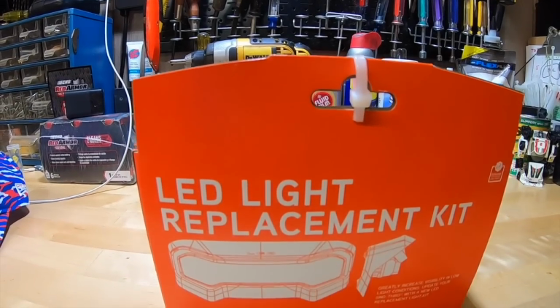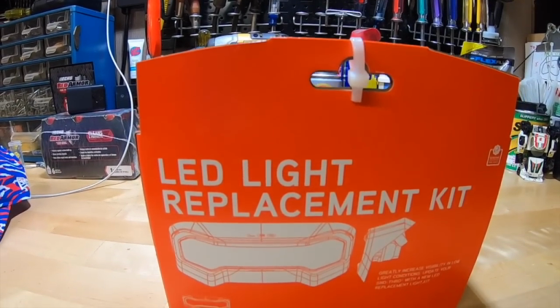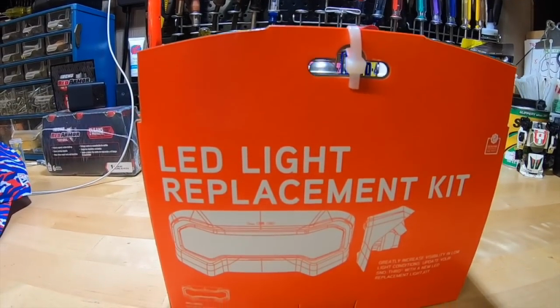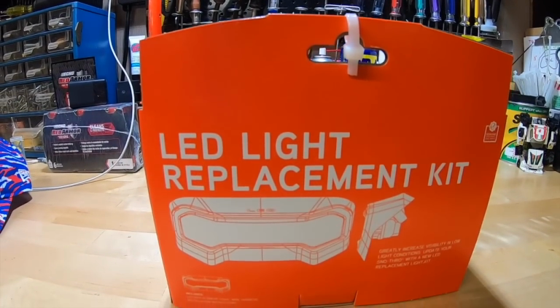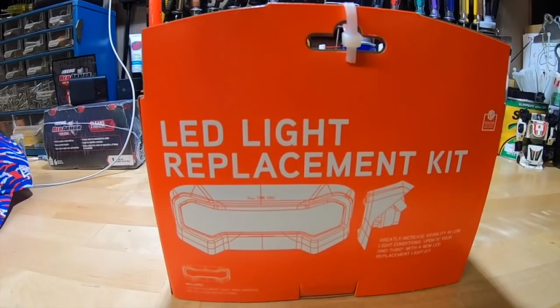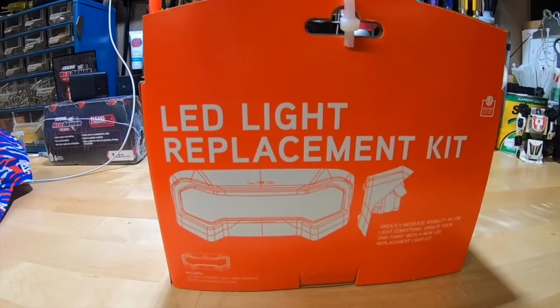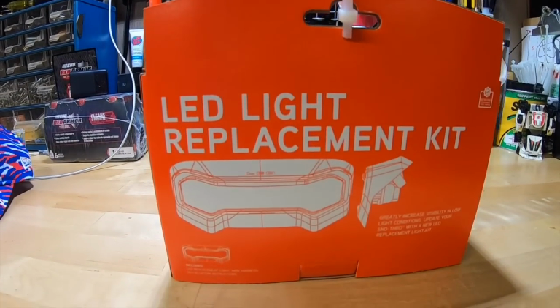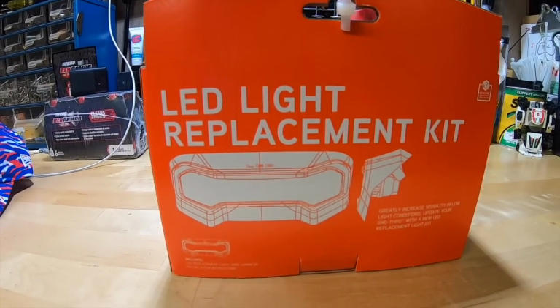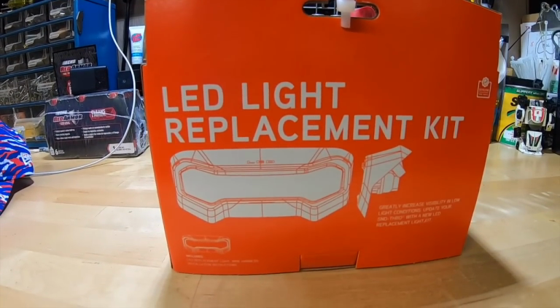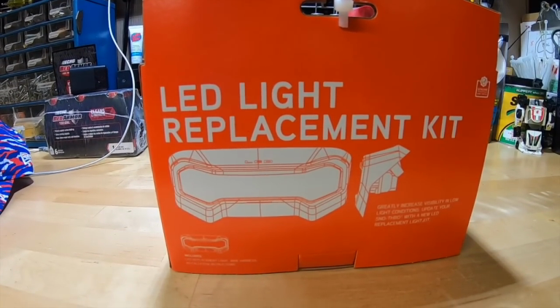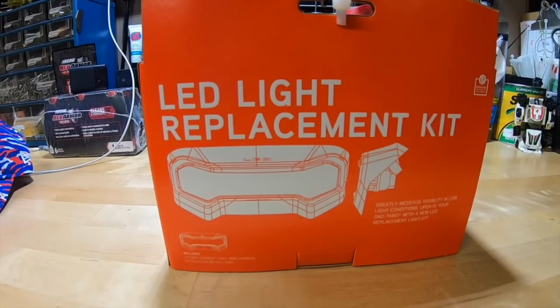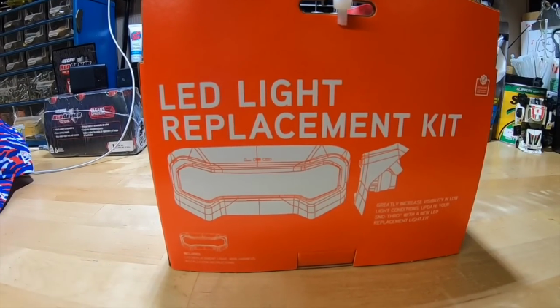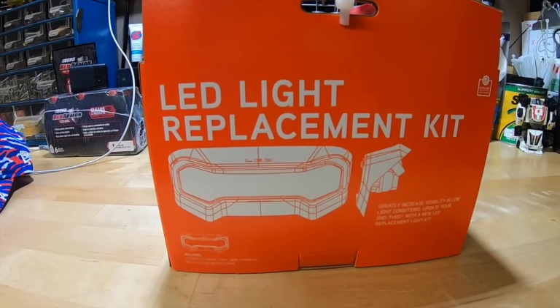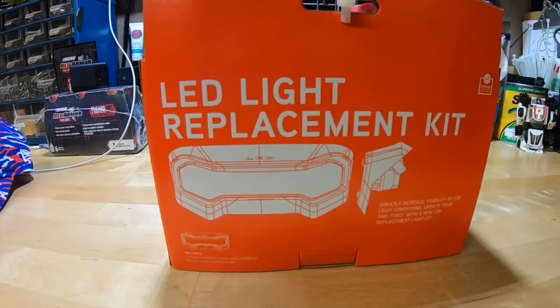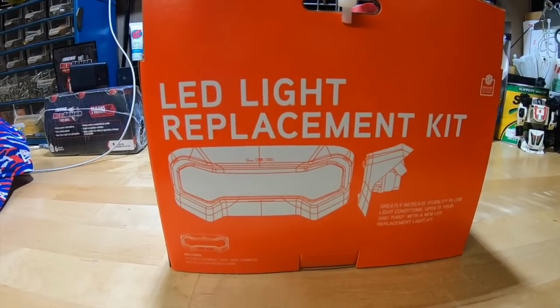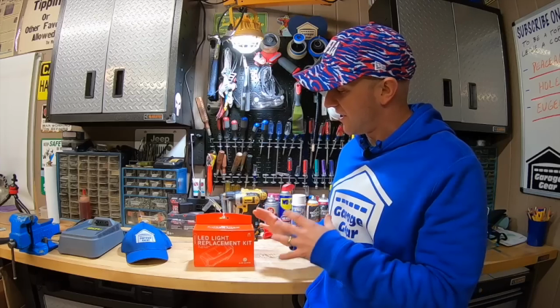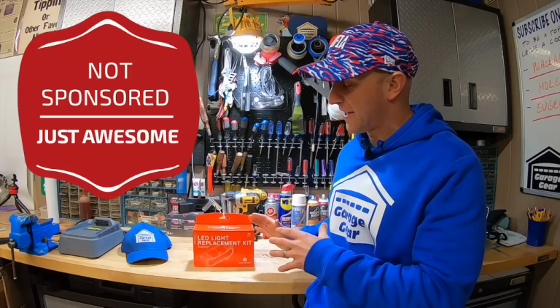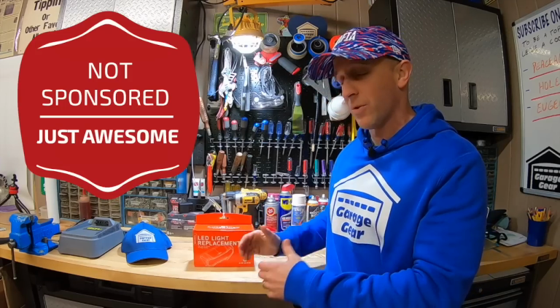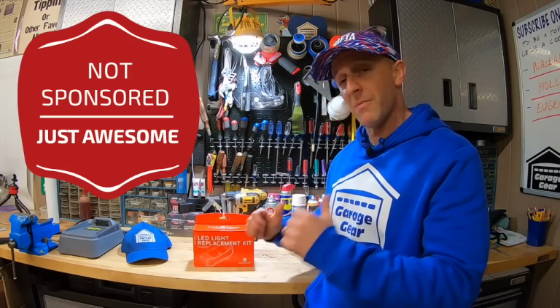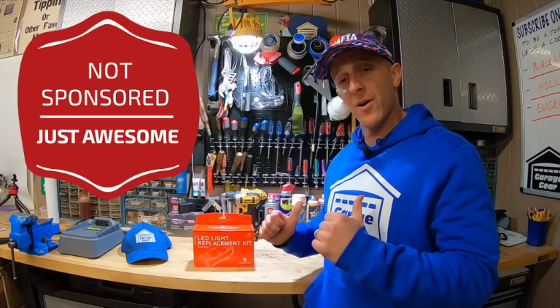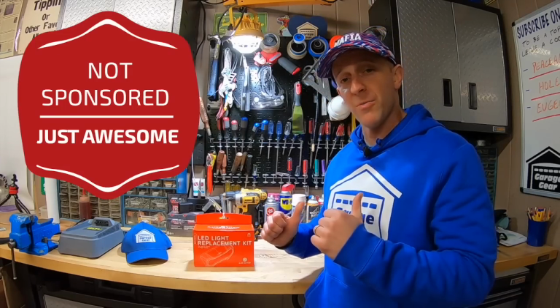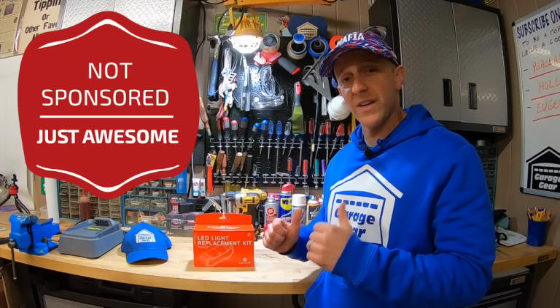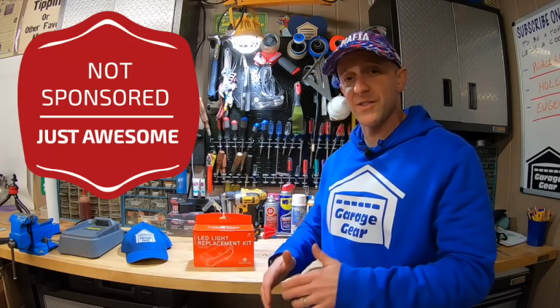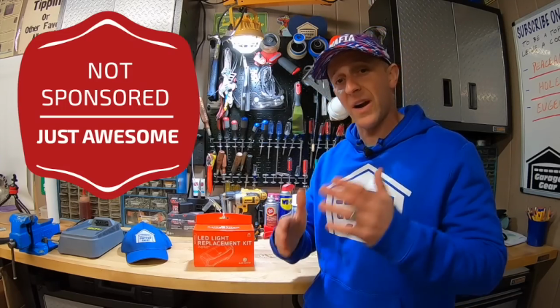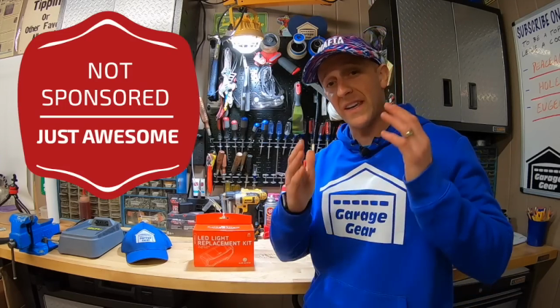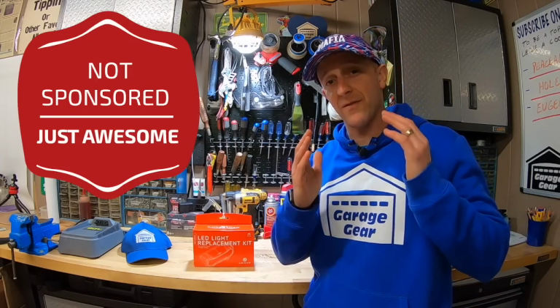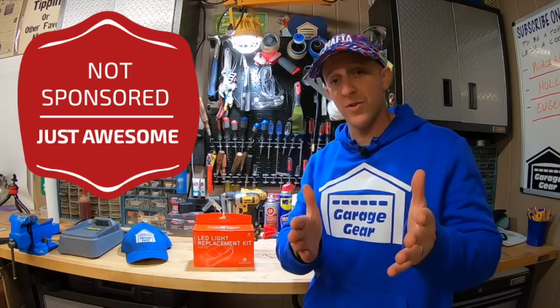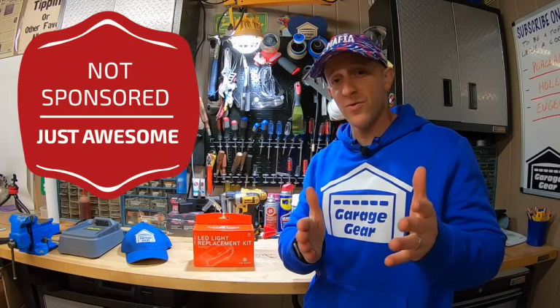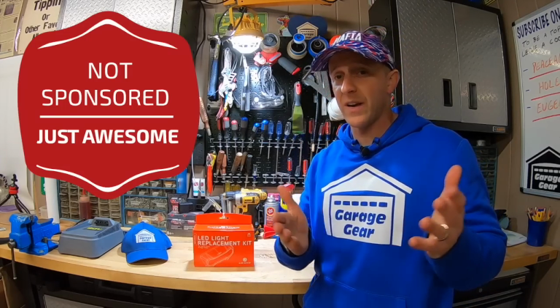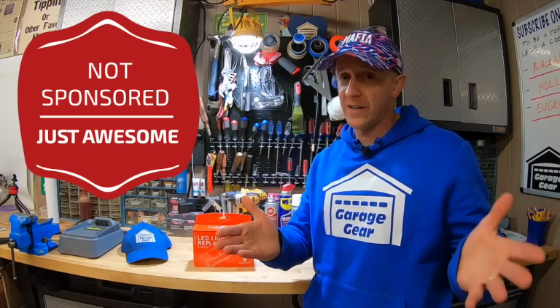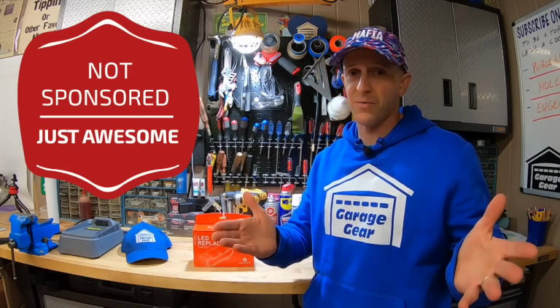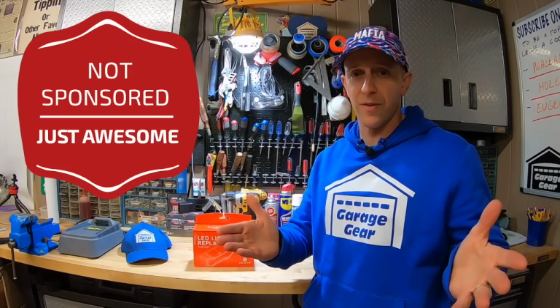By the way, this video is not sponsored. I bought this light kit with my own money so I can give you an honest review.